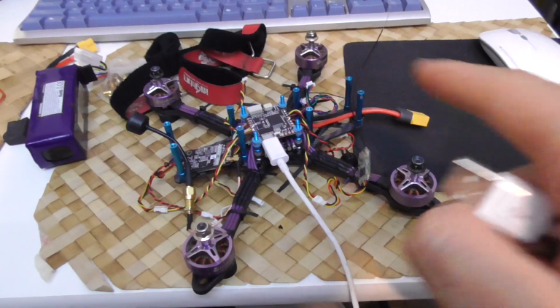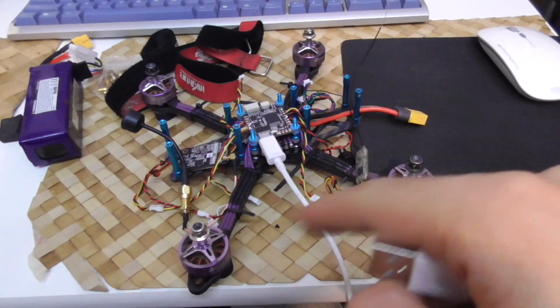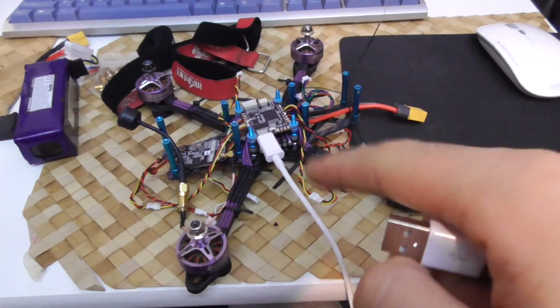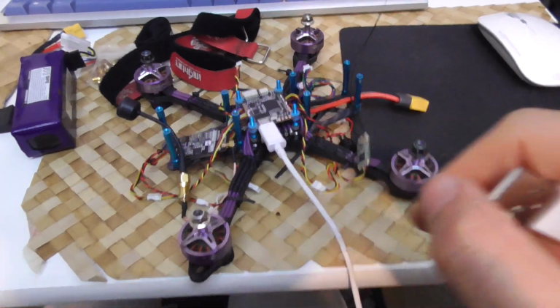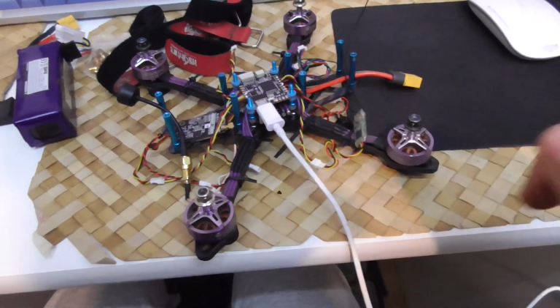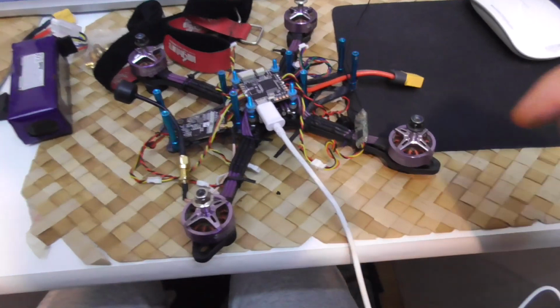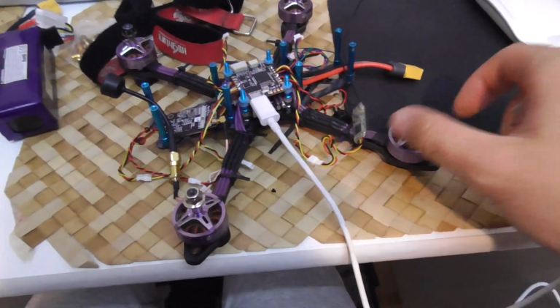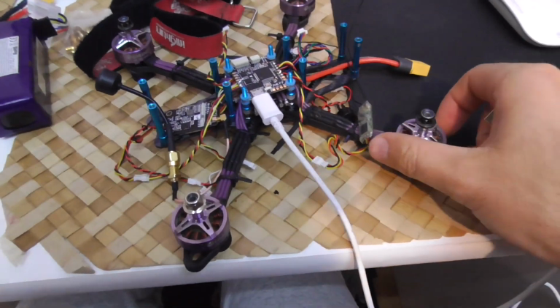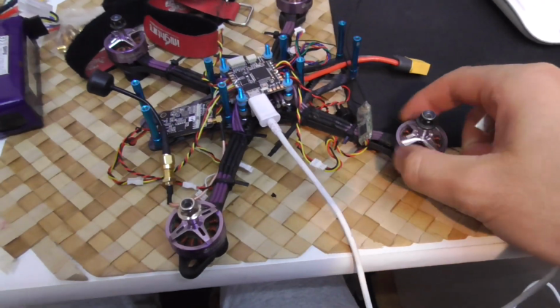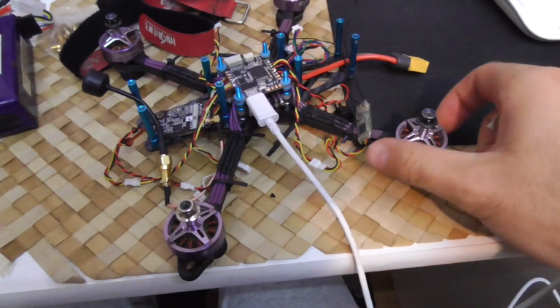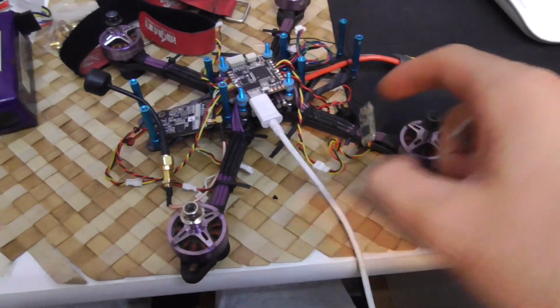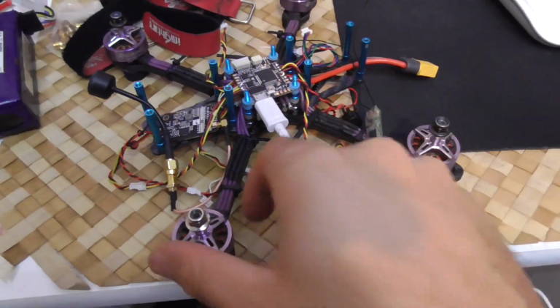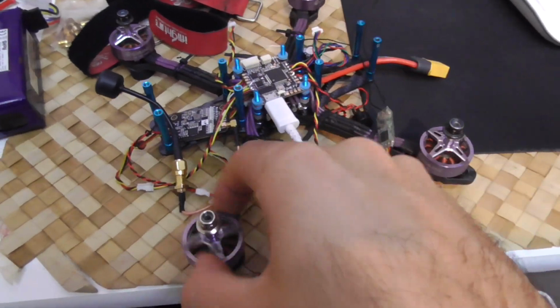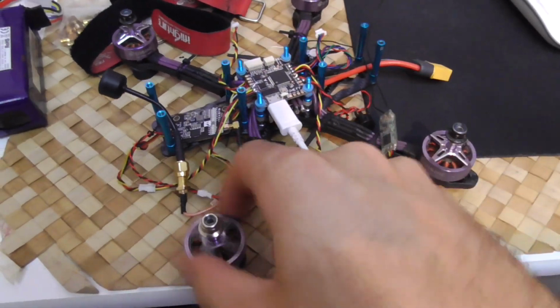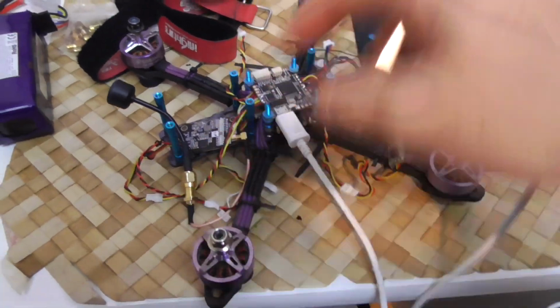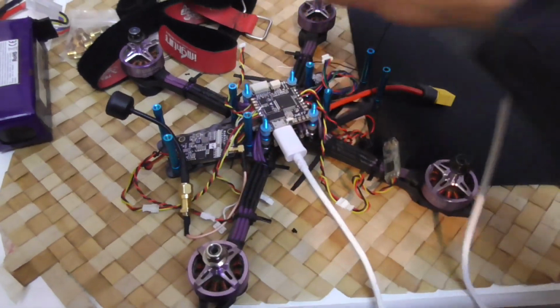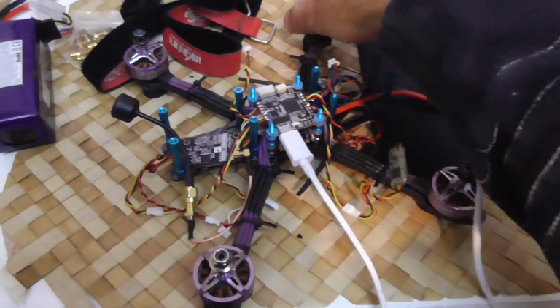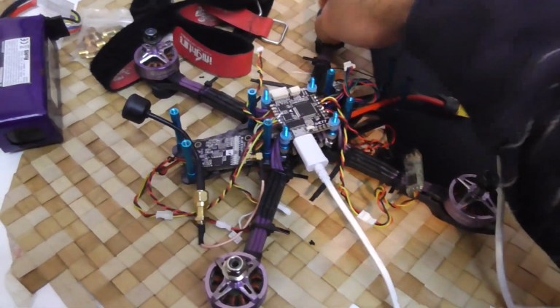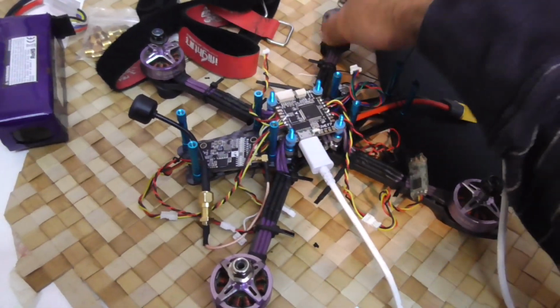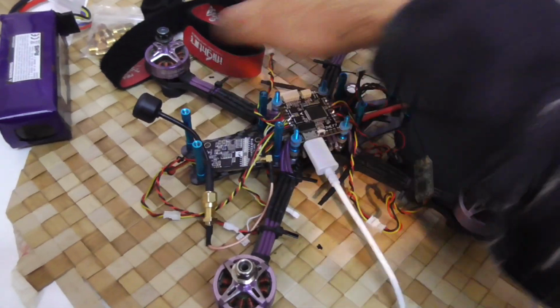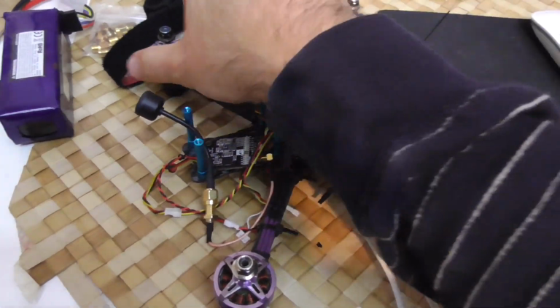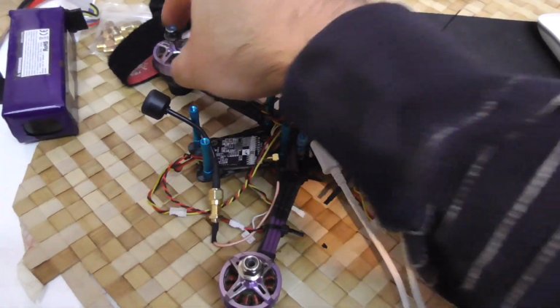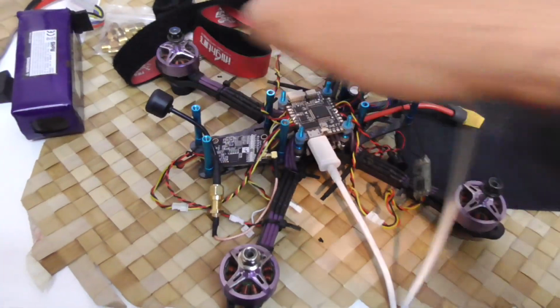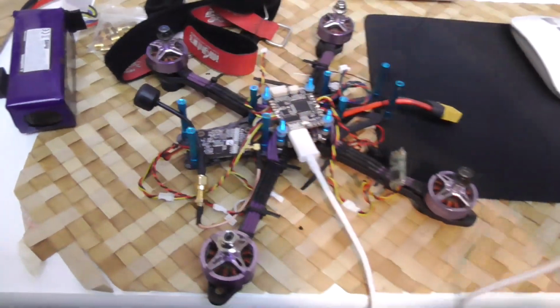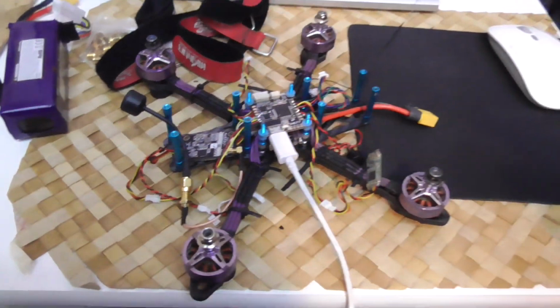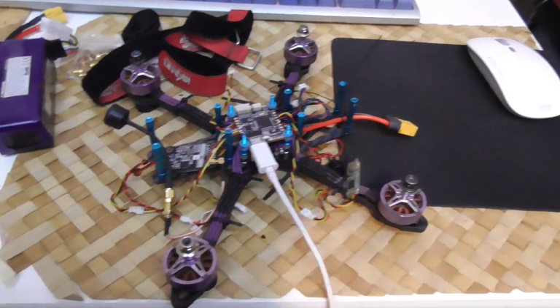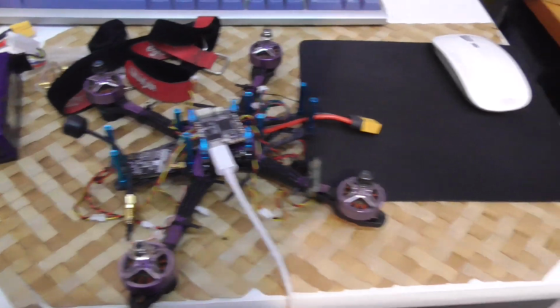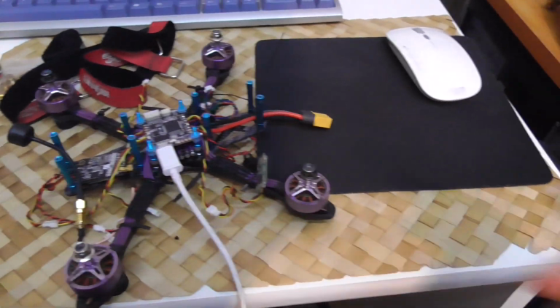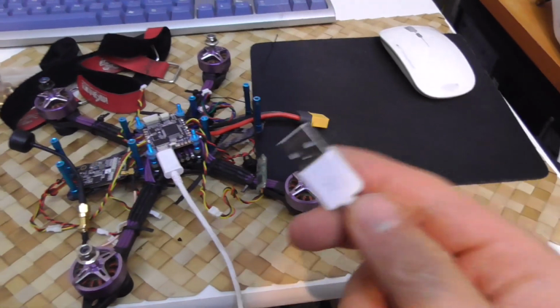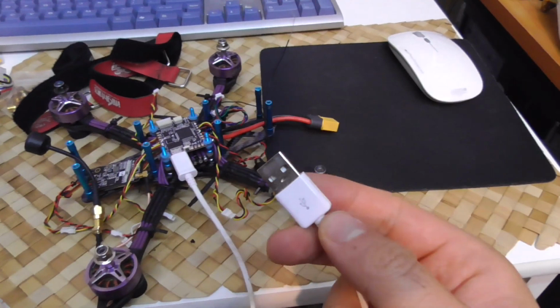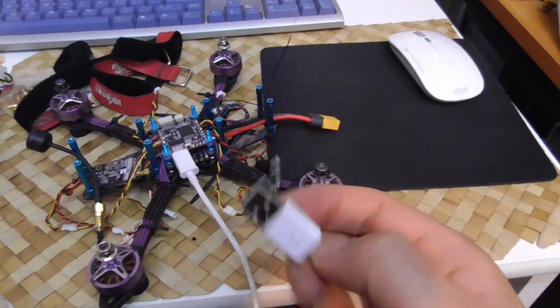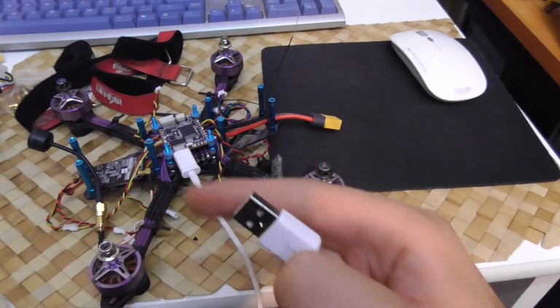Here's this drone and all of the motors are spinning to the left, so I should invert two of them.